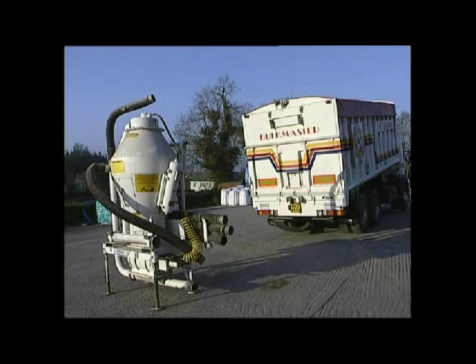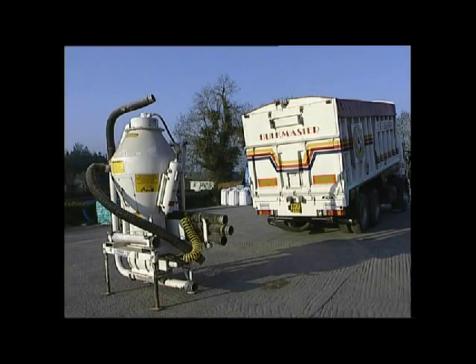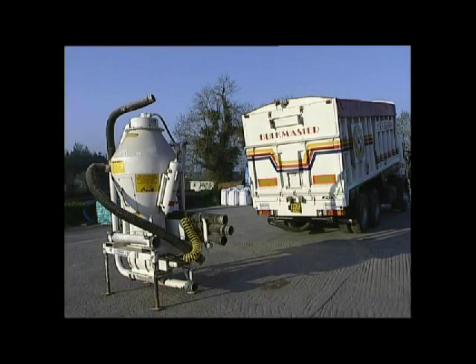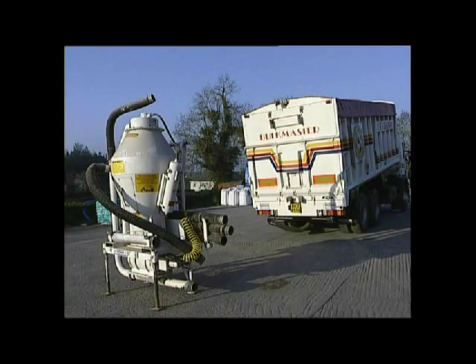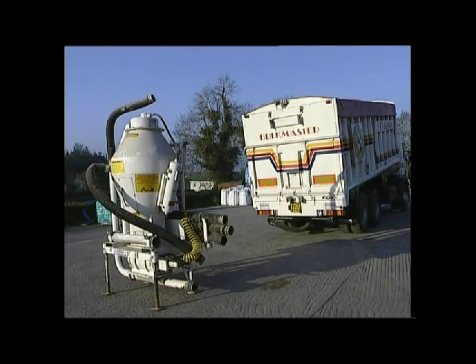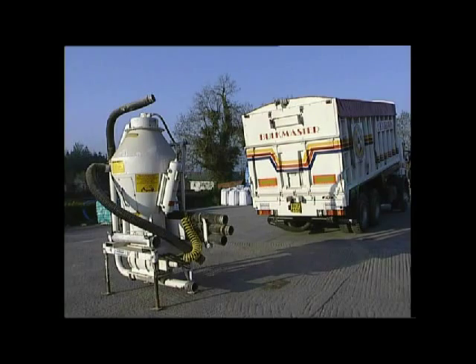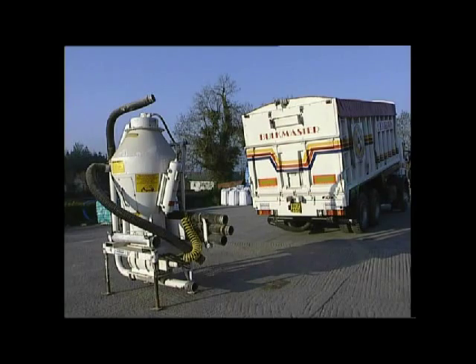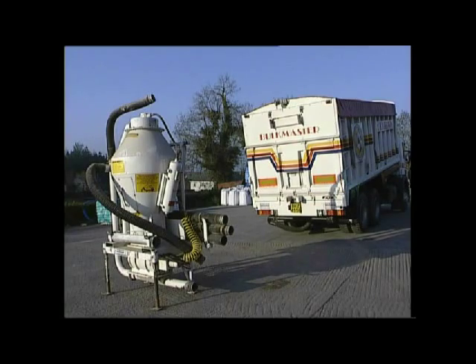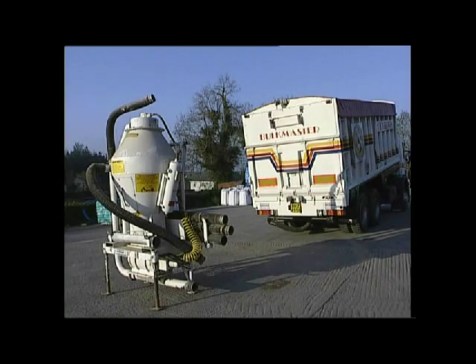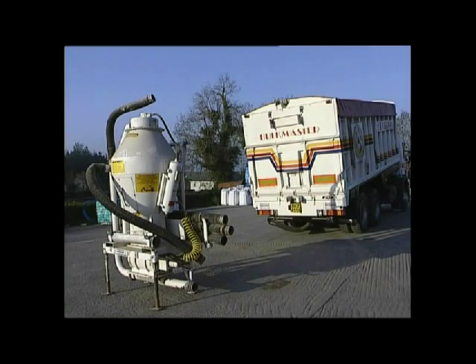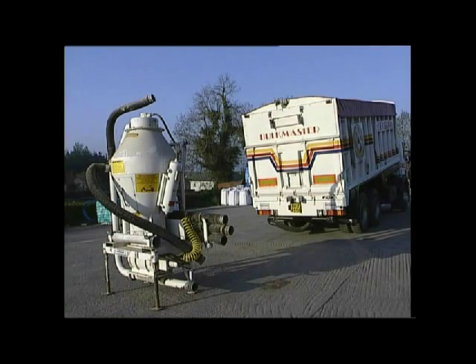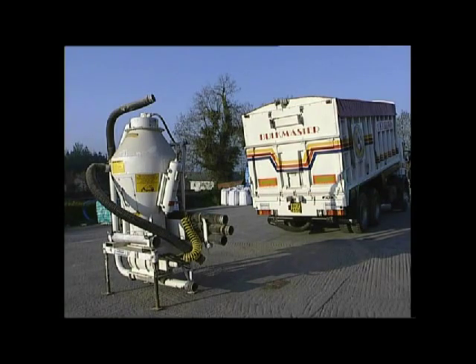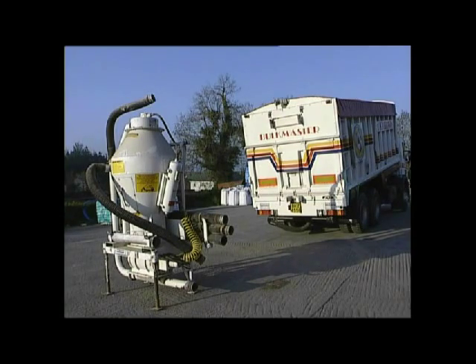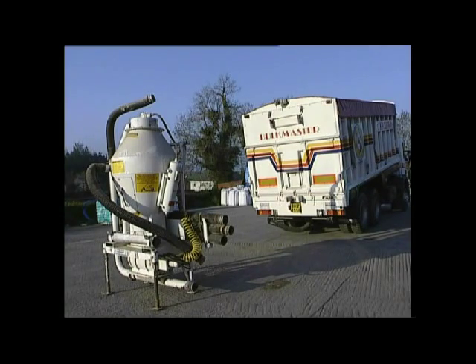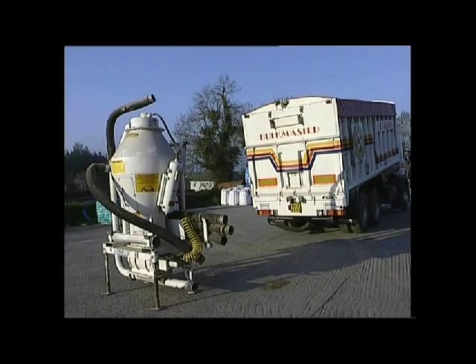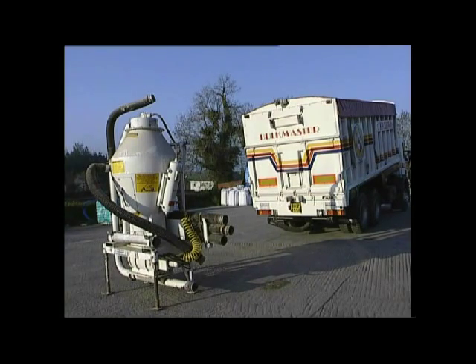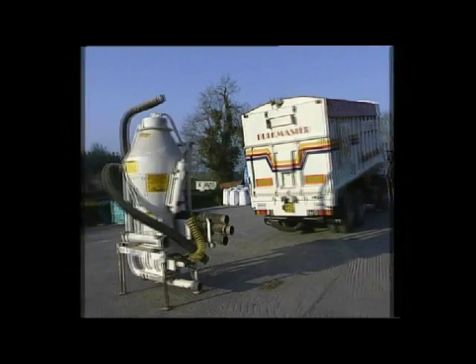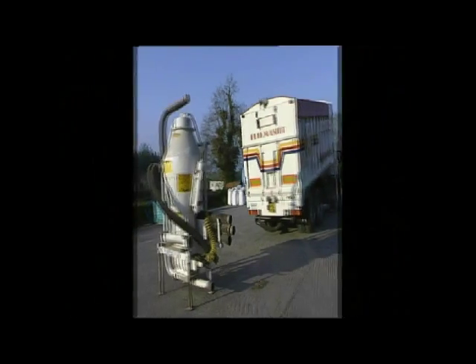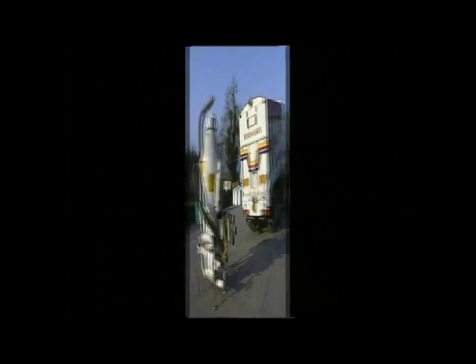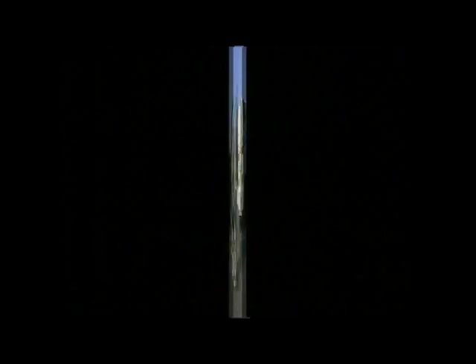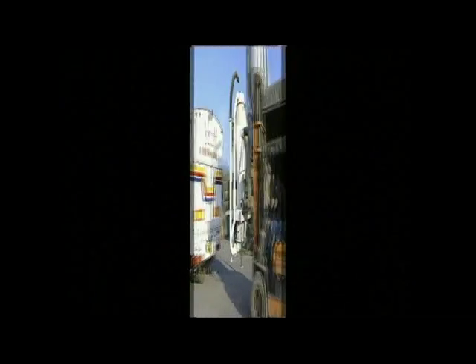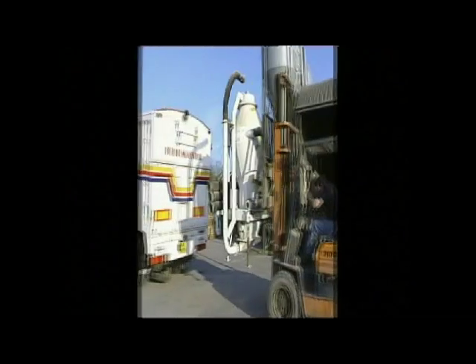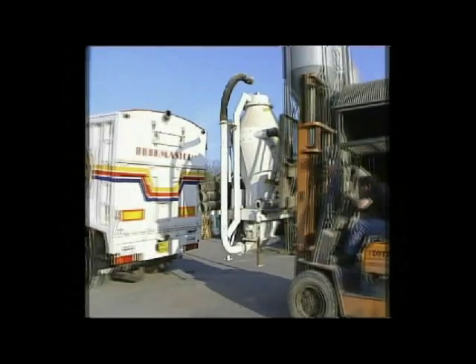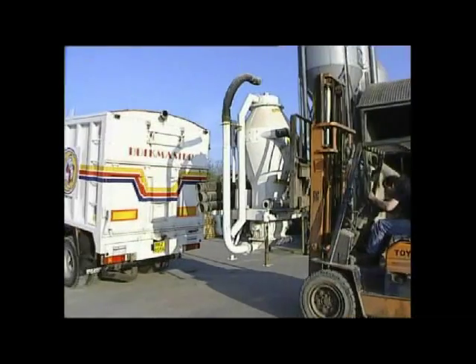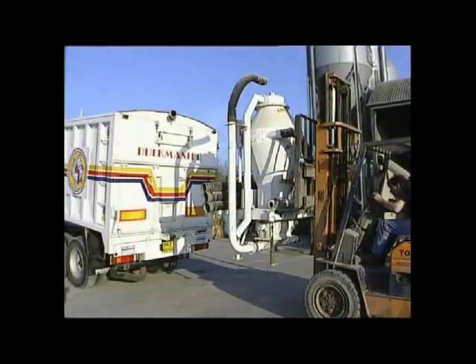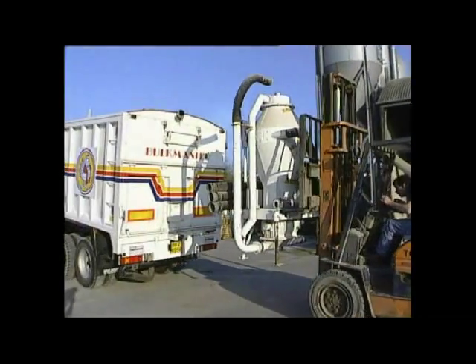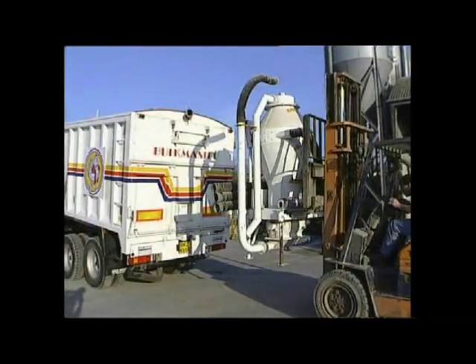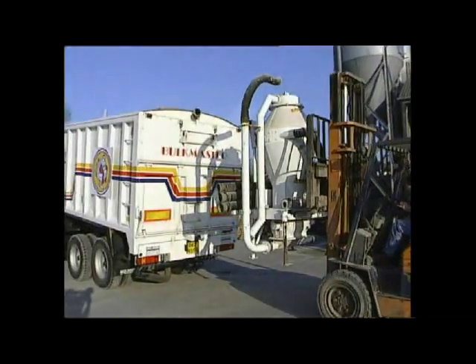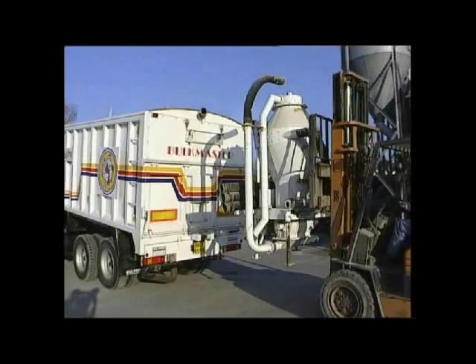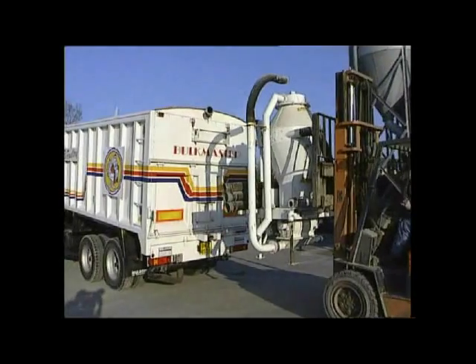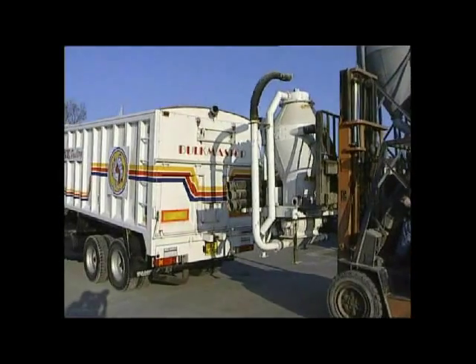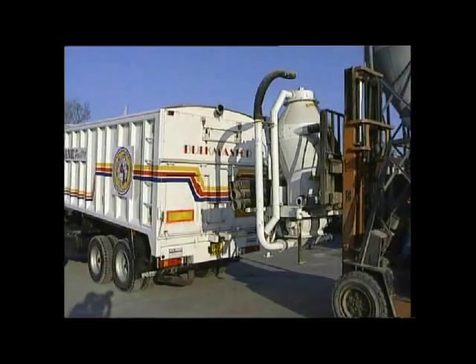The Muldoon Demountable Vacuum System — the flexible and efficient way to collect your material.